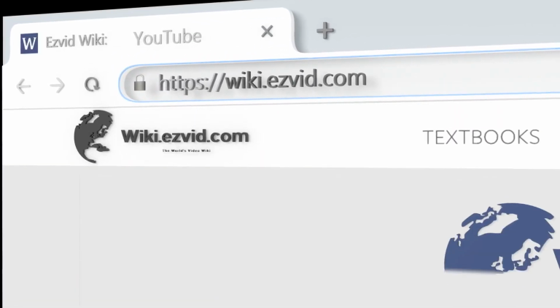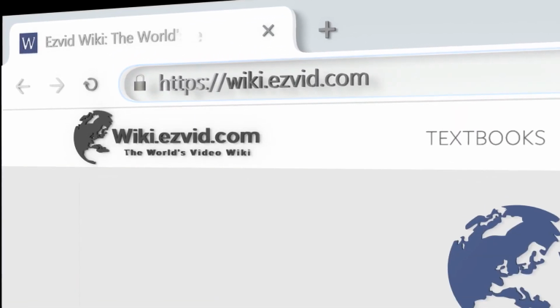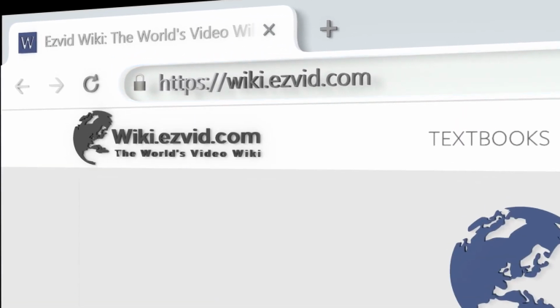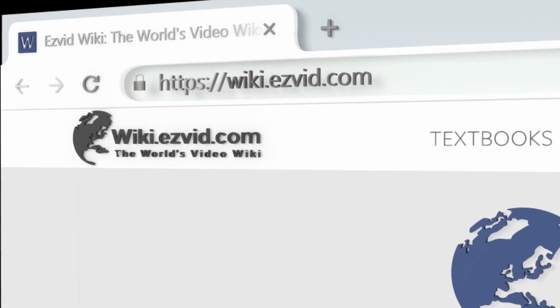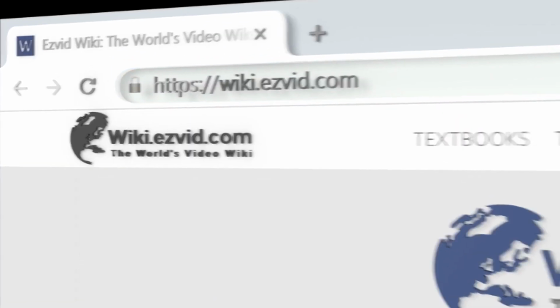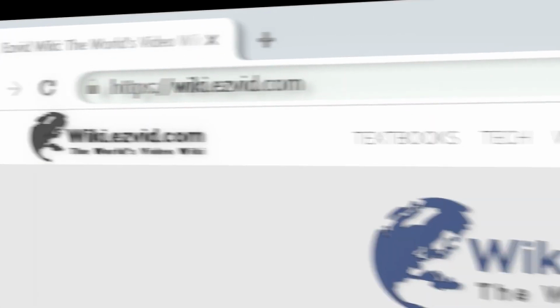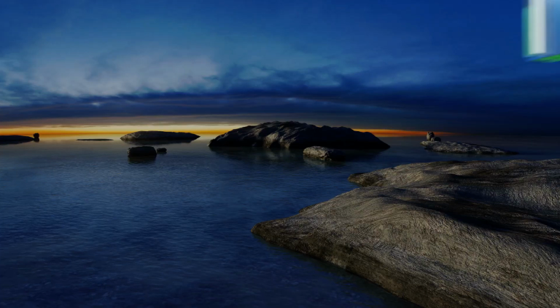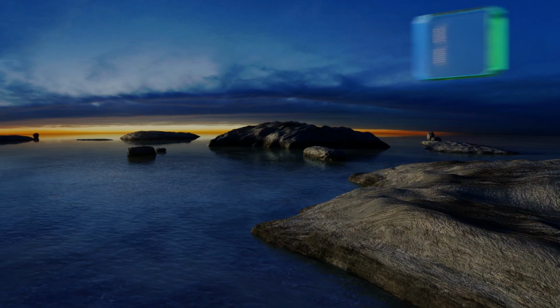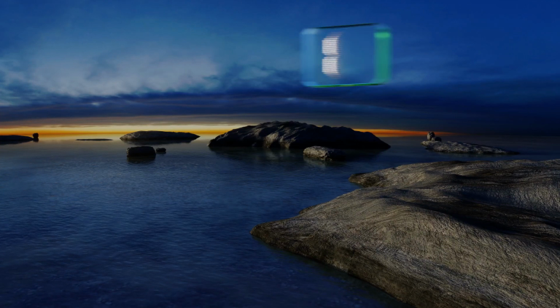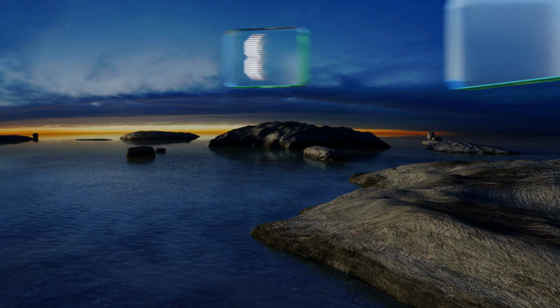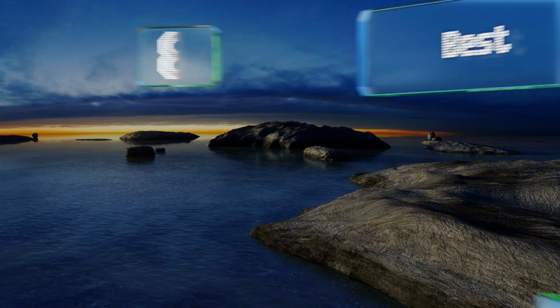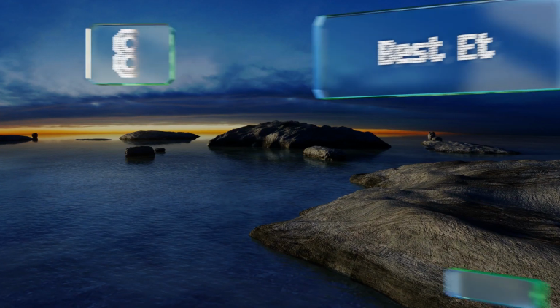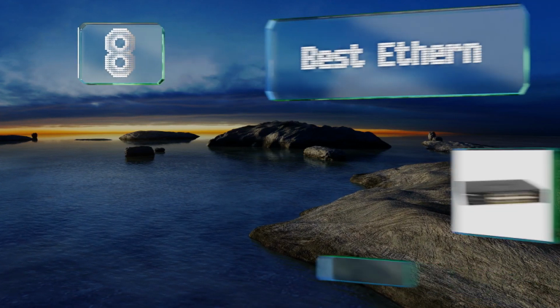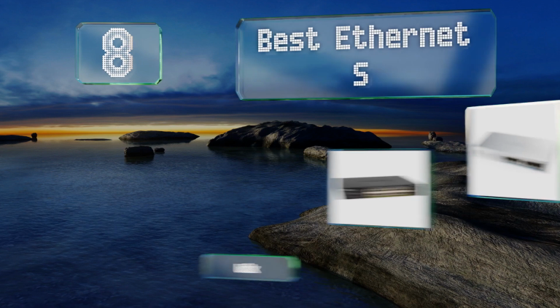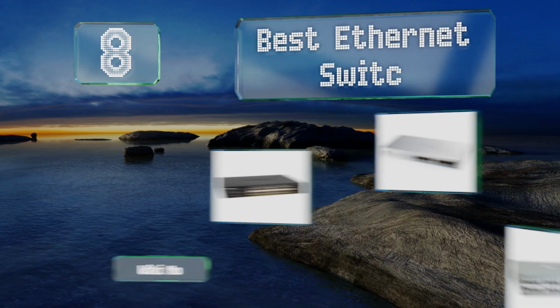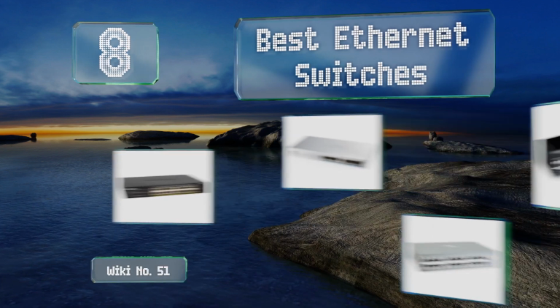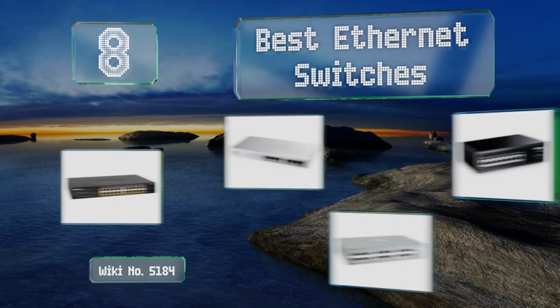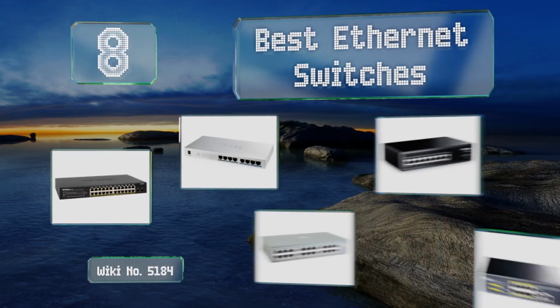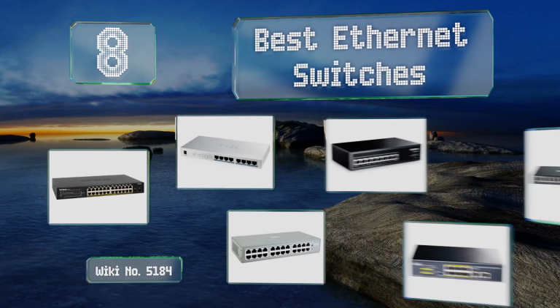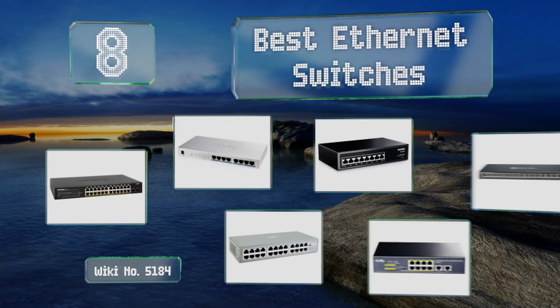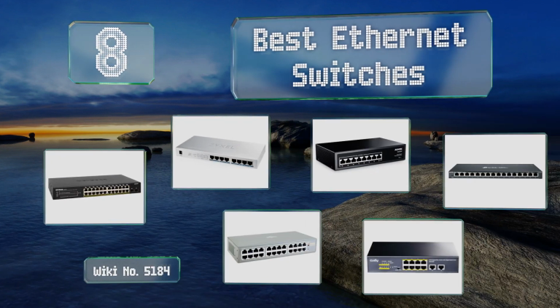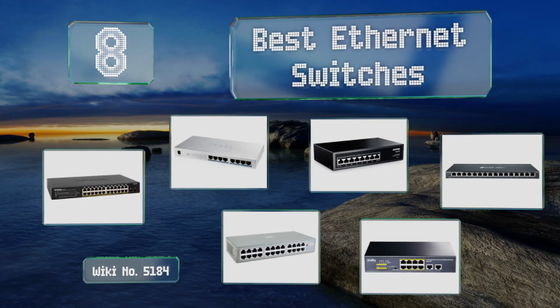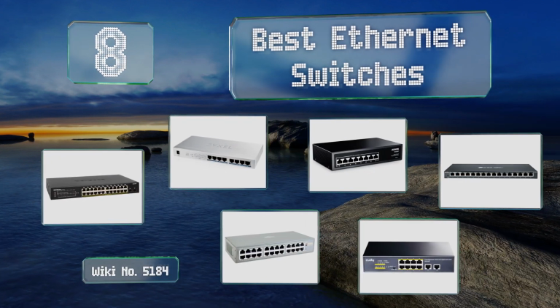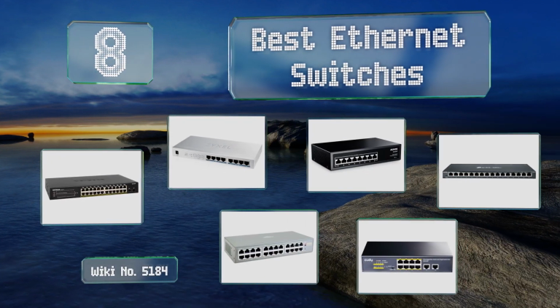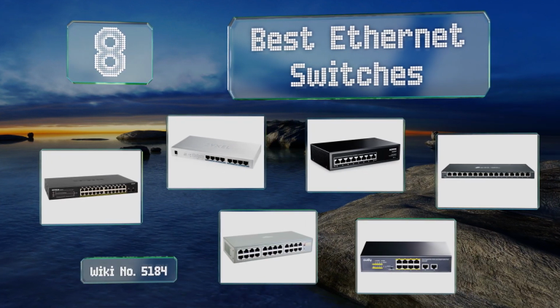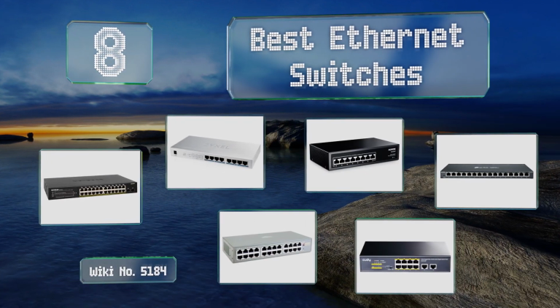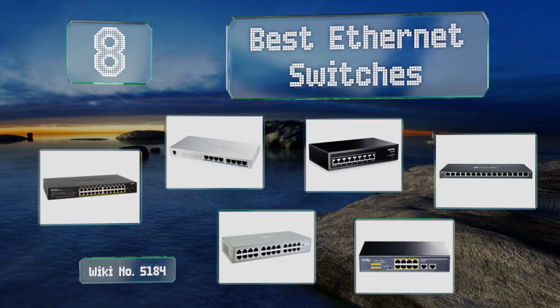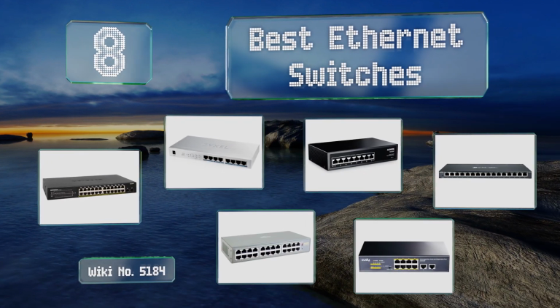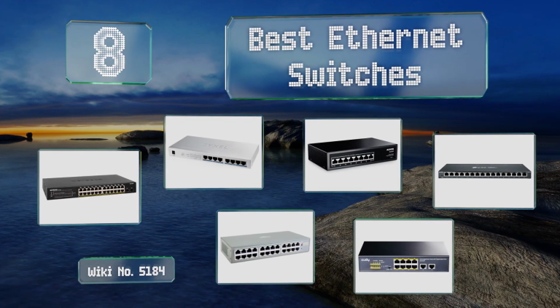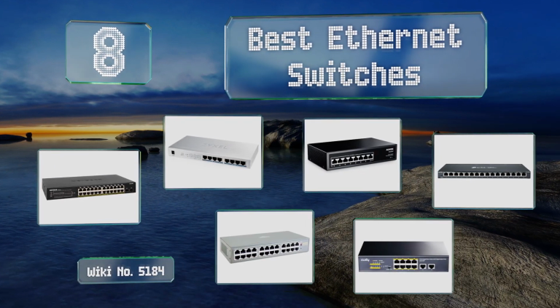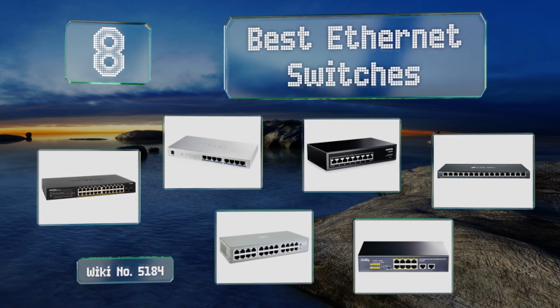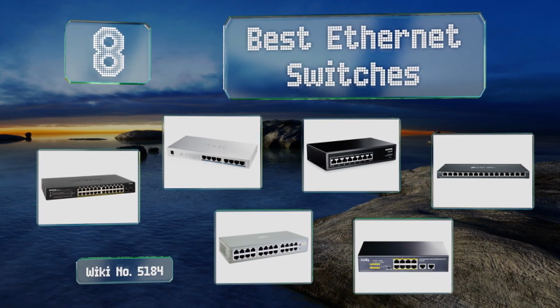EasyVid presents the eight best ethernet switches. Let's get started with the list.